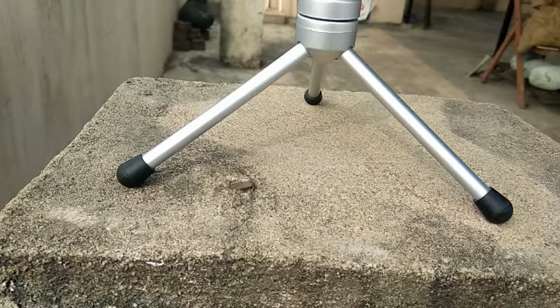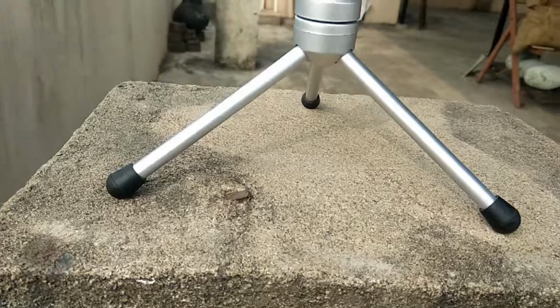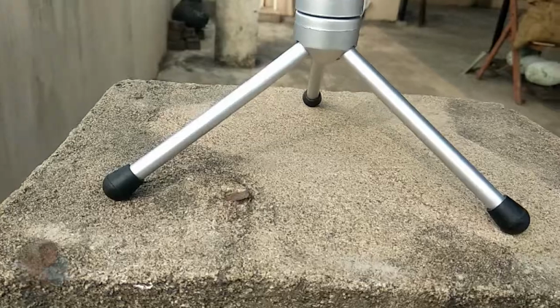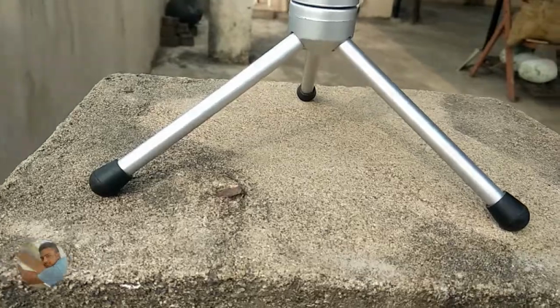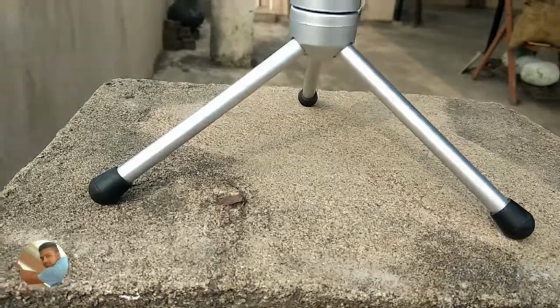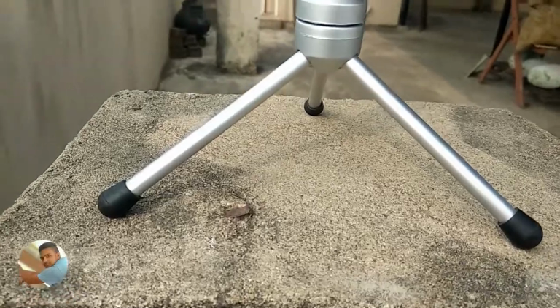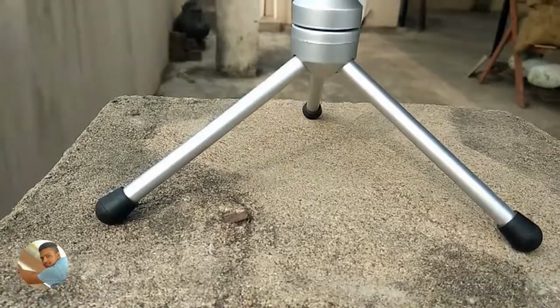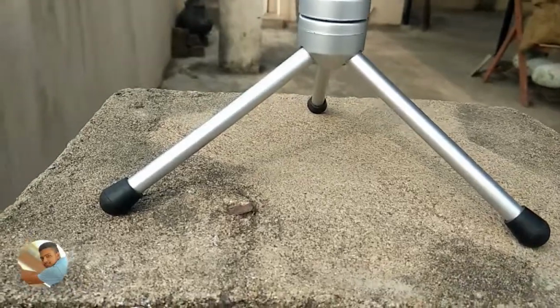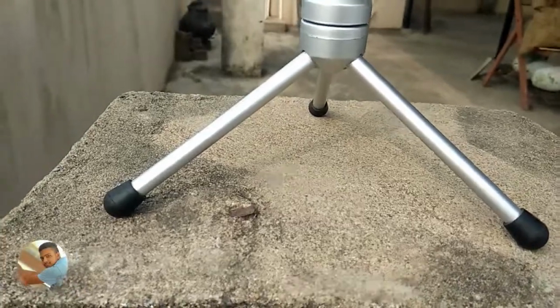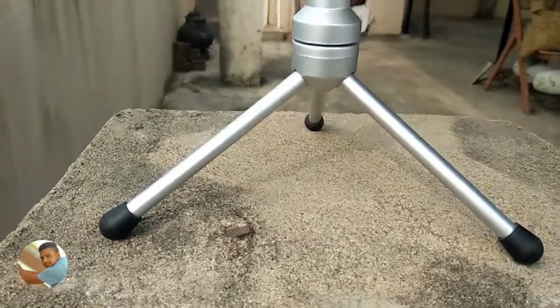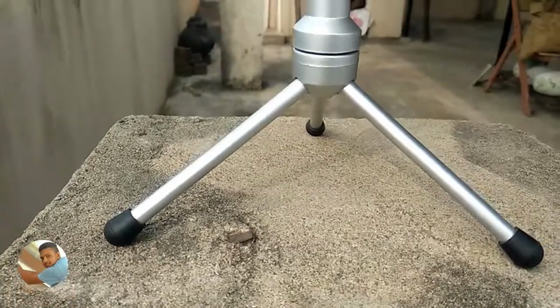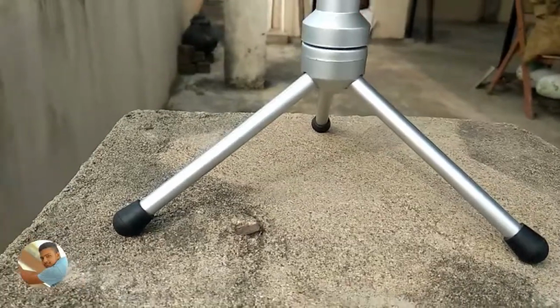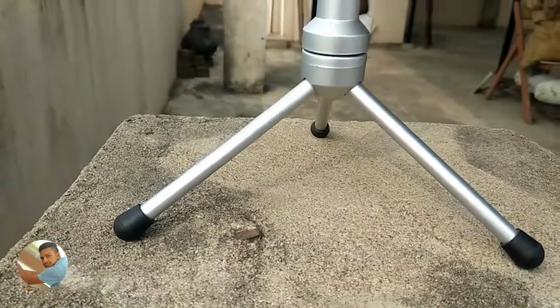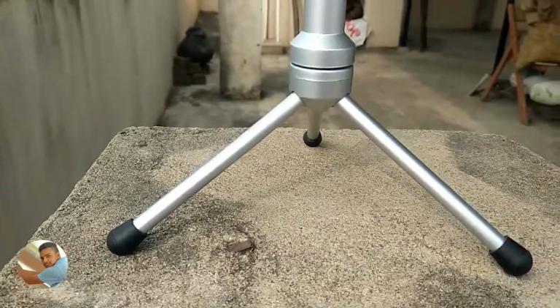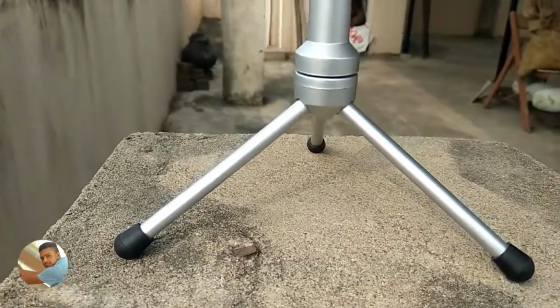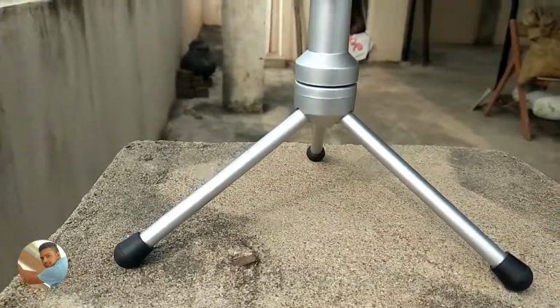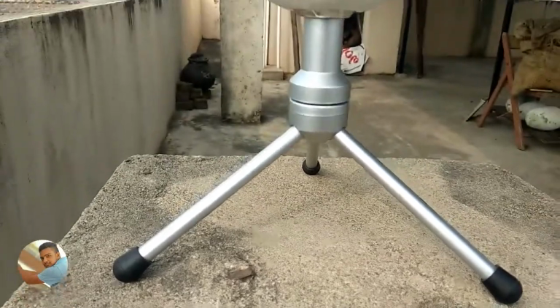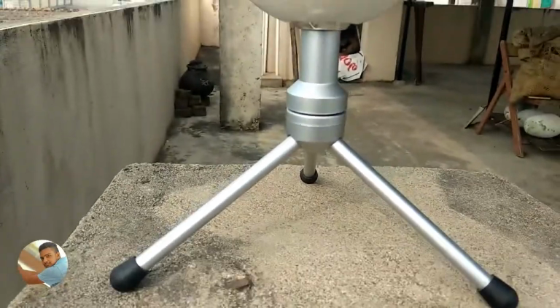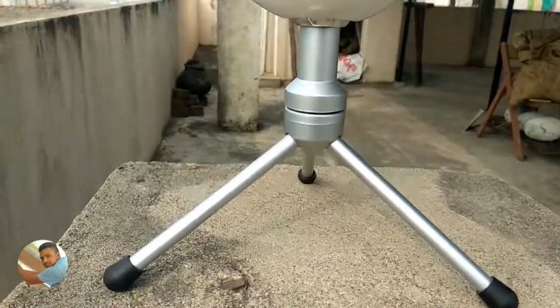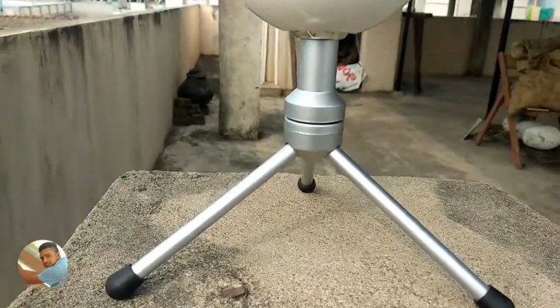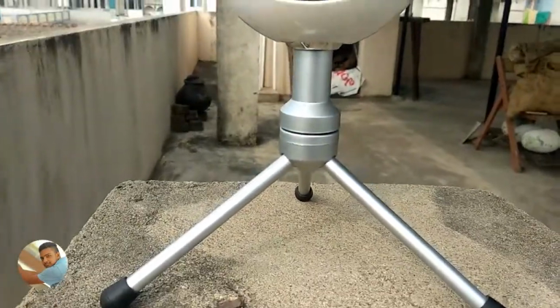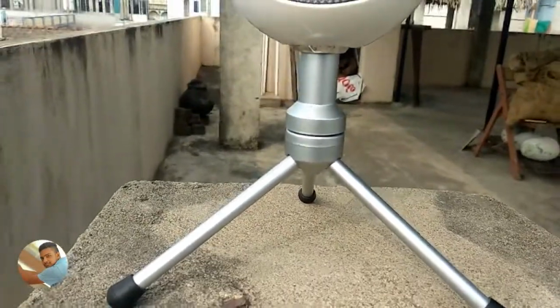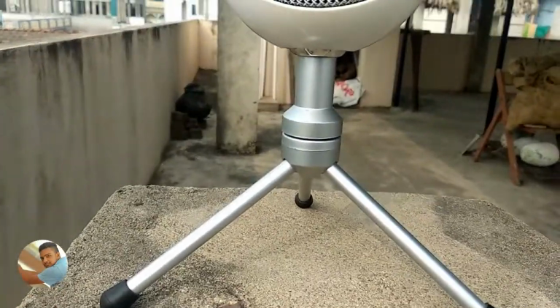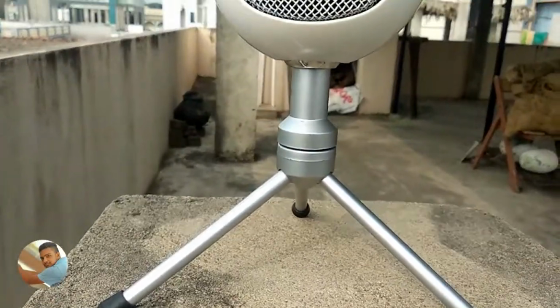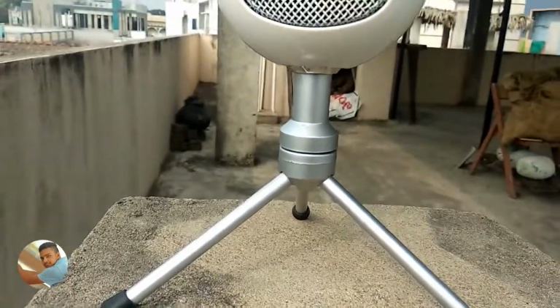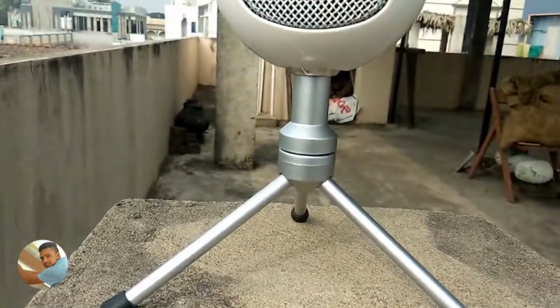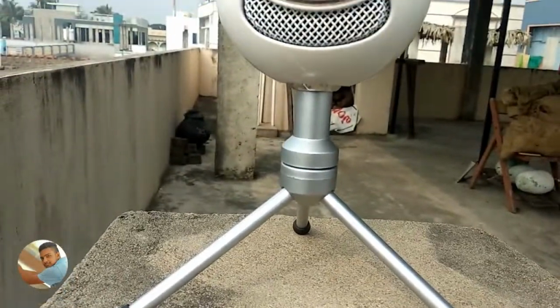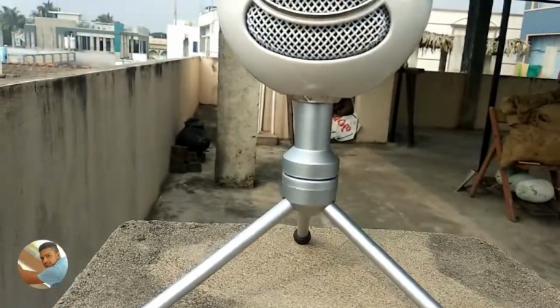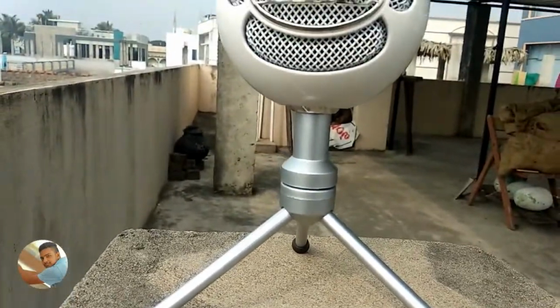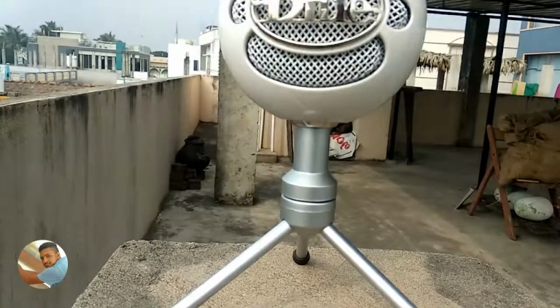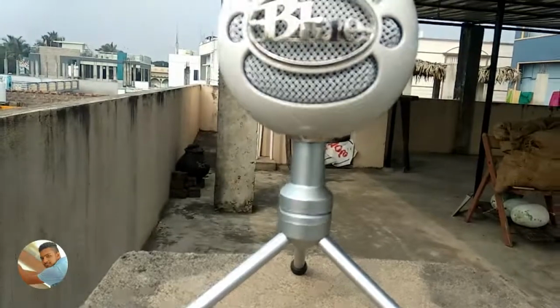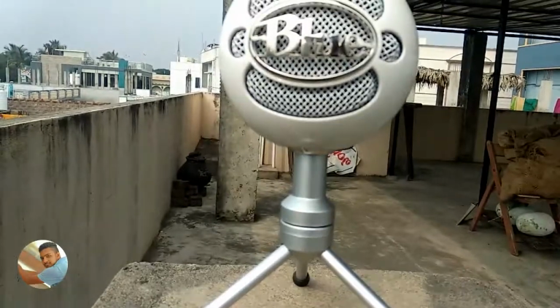Hello guys, how are you? In this video, I am going to review the best voice condenser microphone.